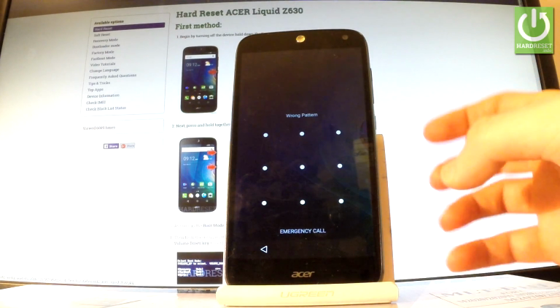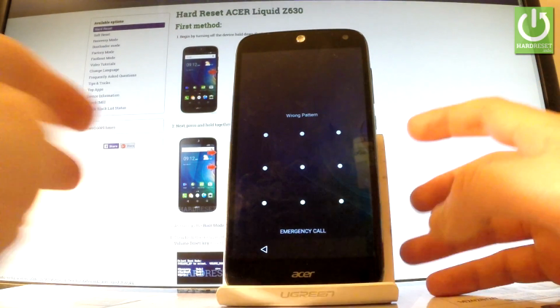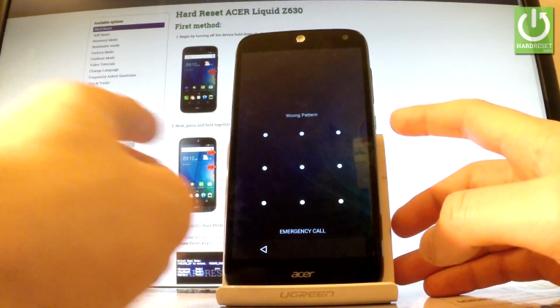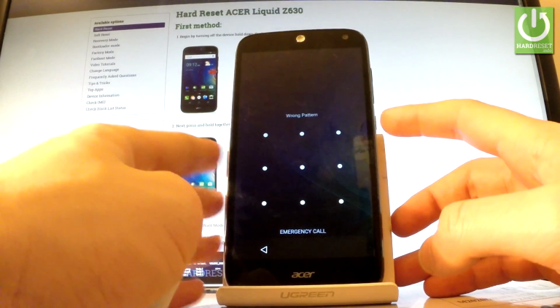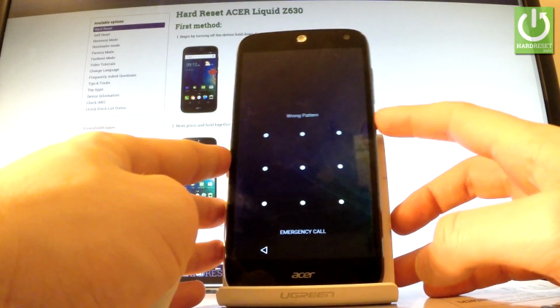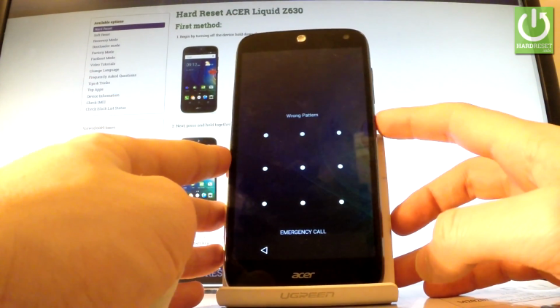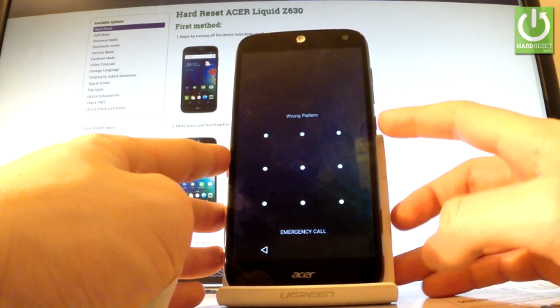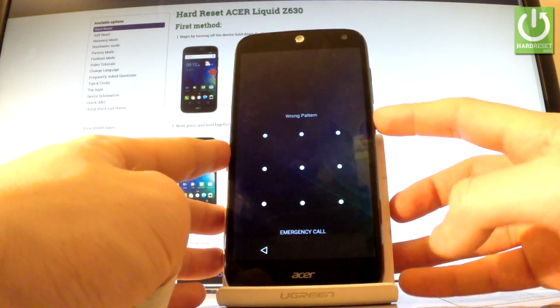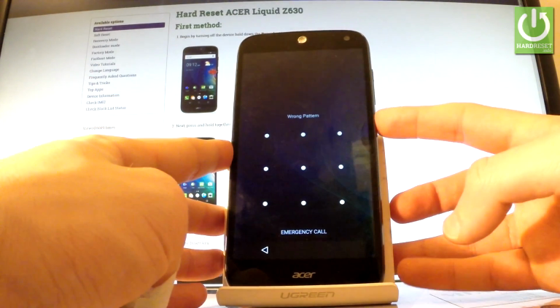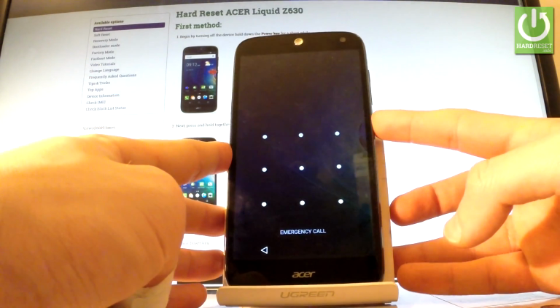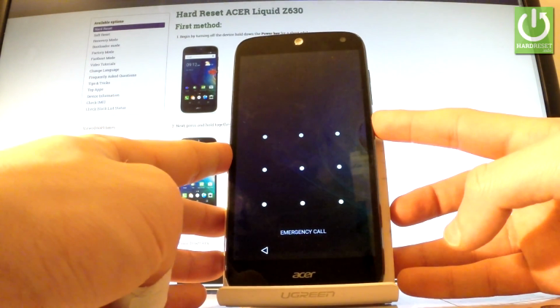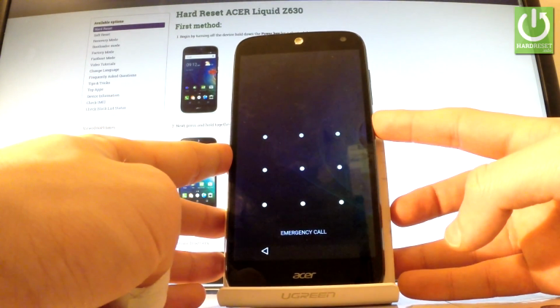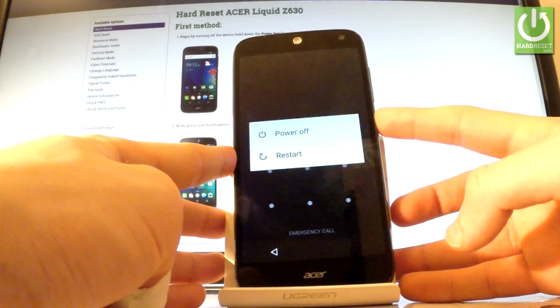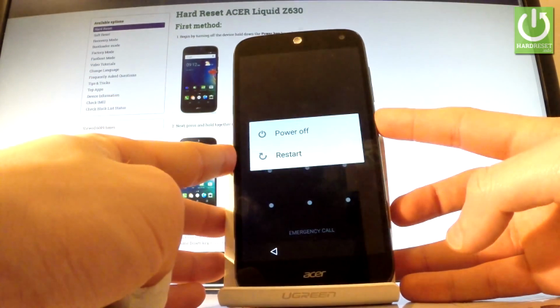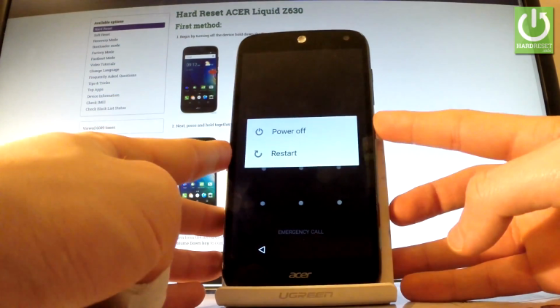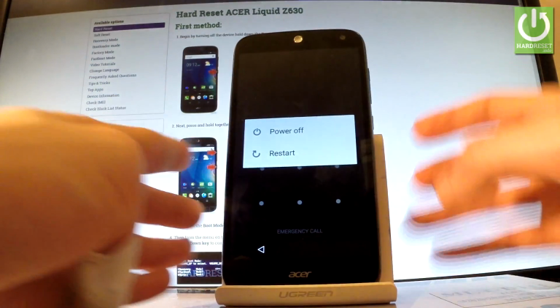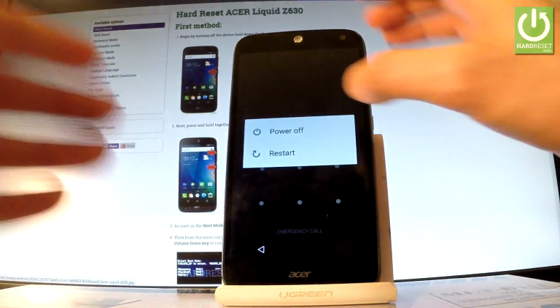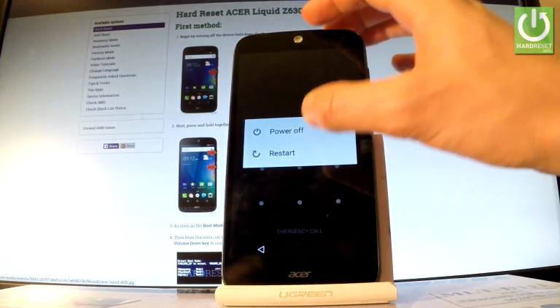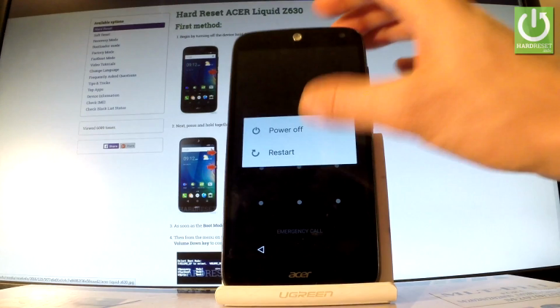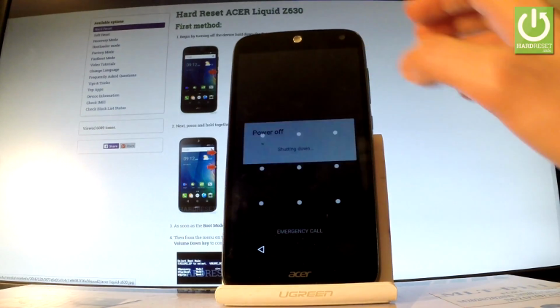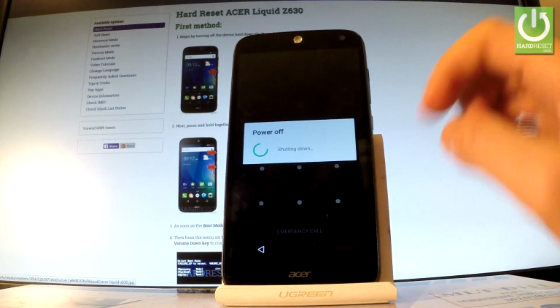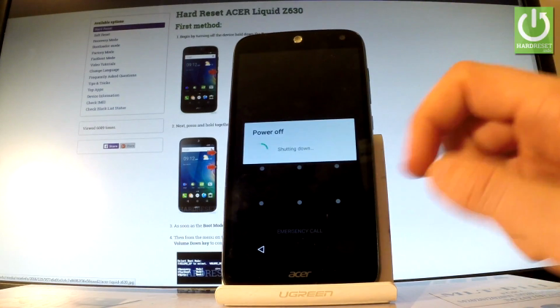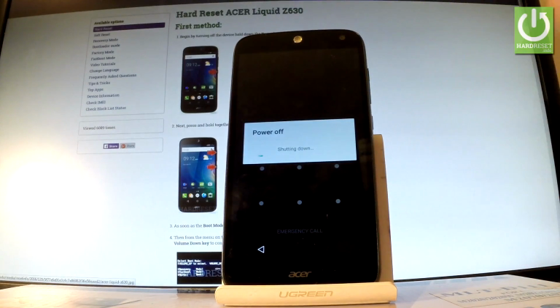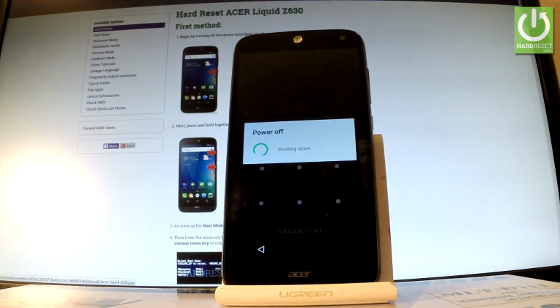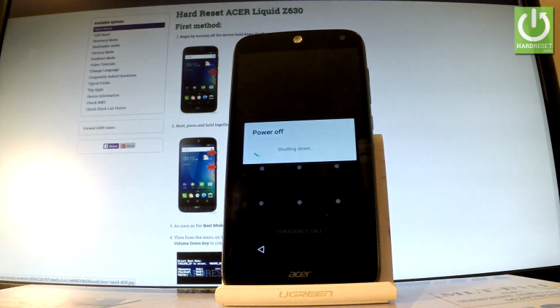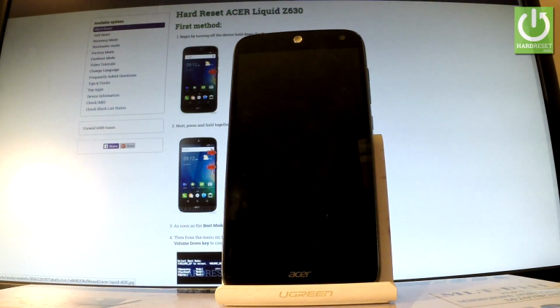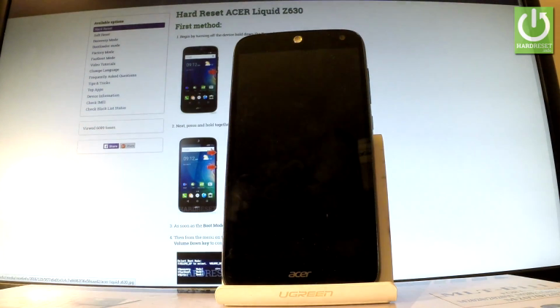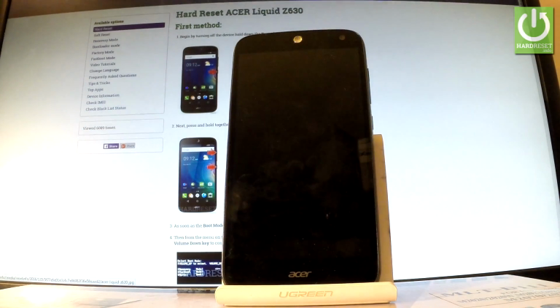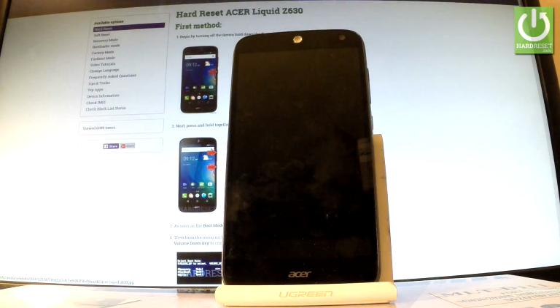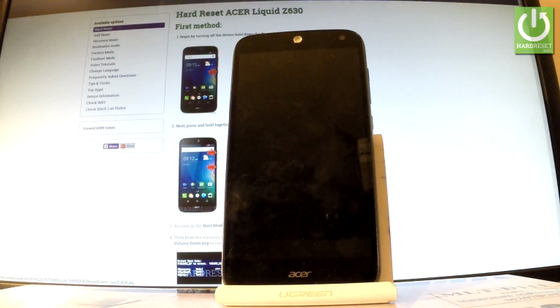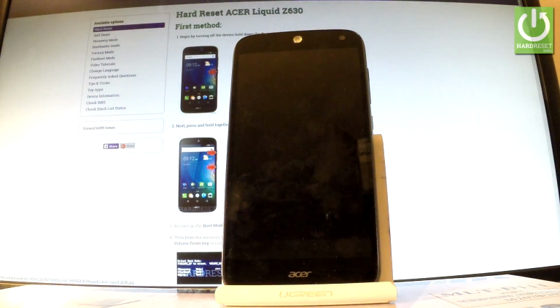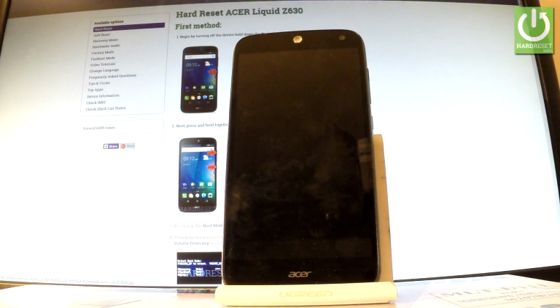First of all, hold down the power key for a few seconds, then choose power off and wait until your phone is completely switched off.